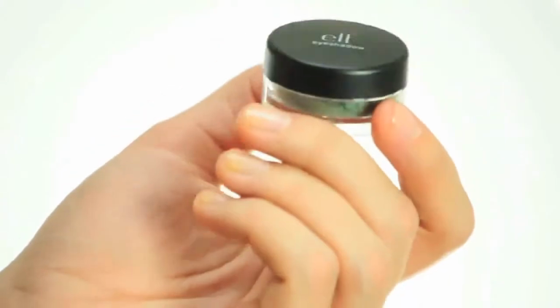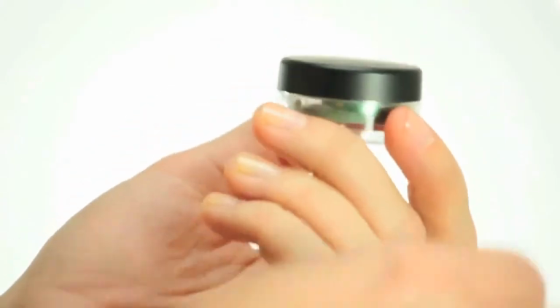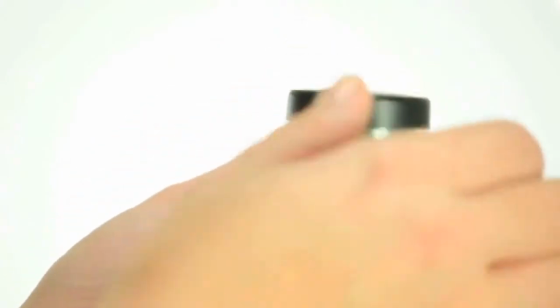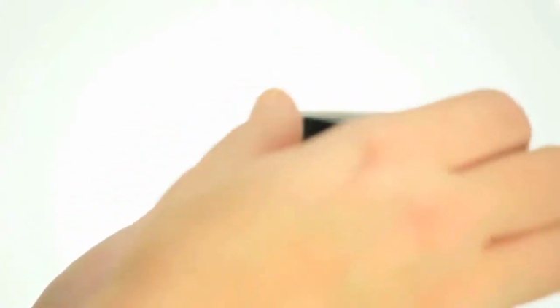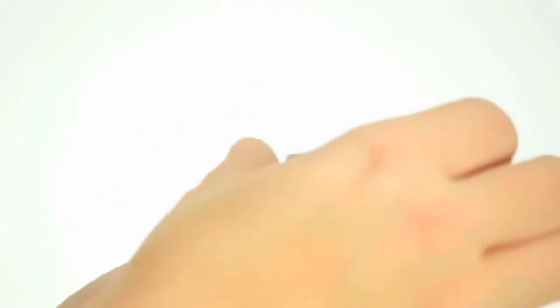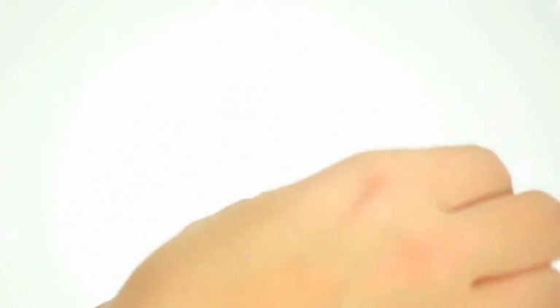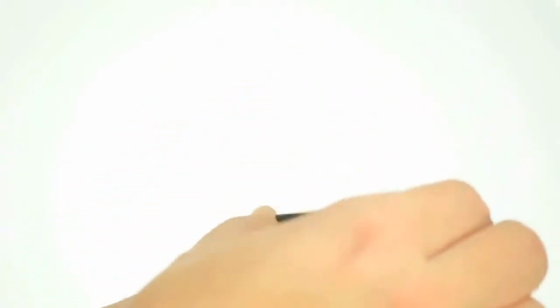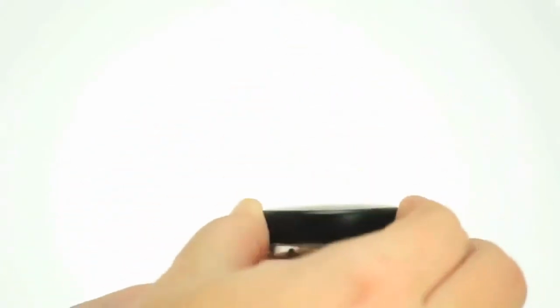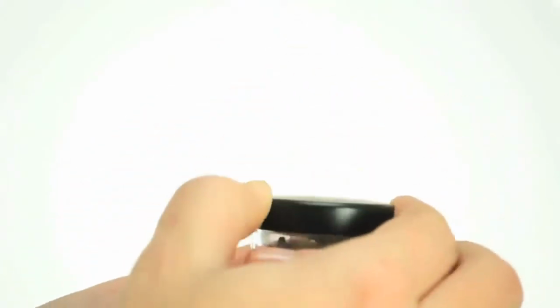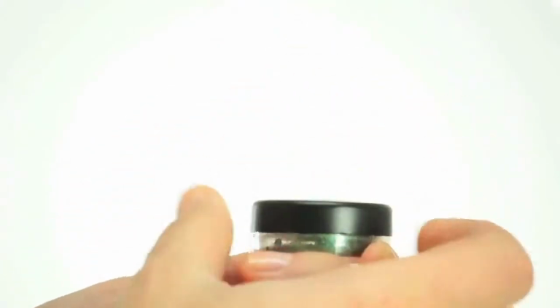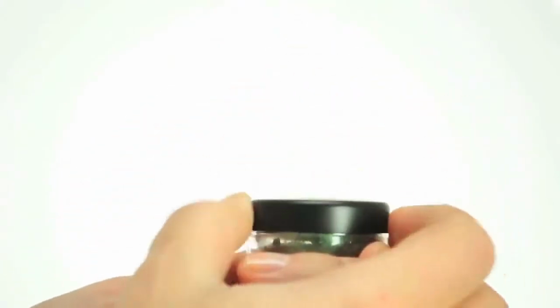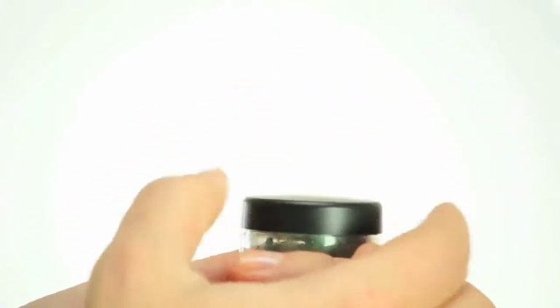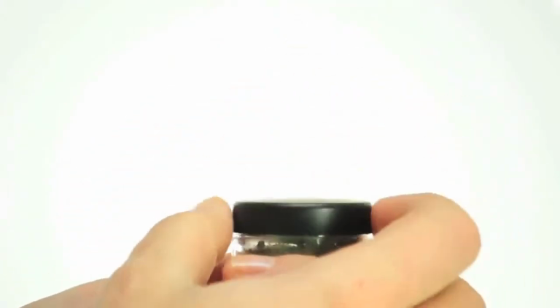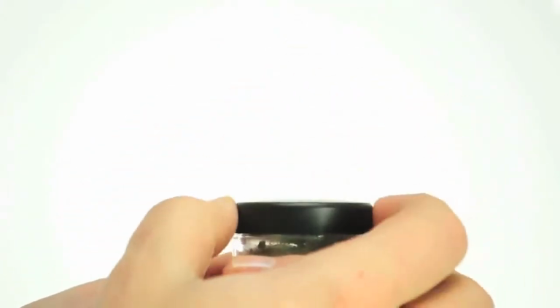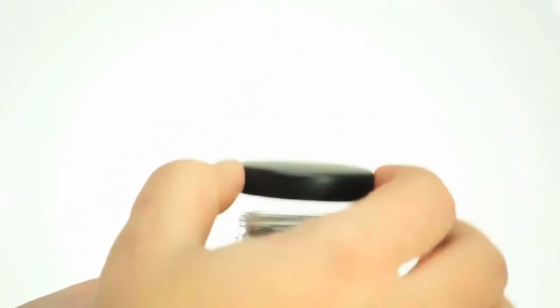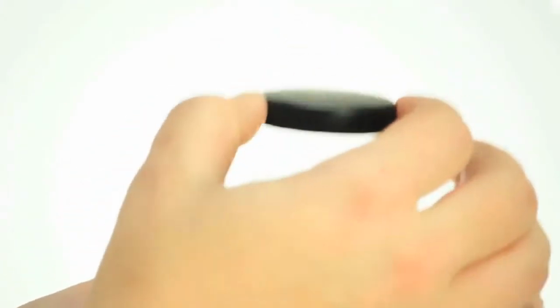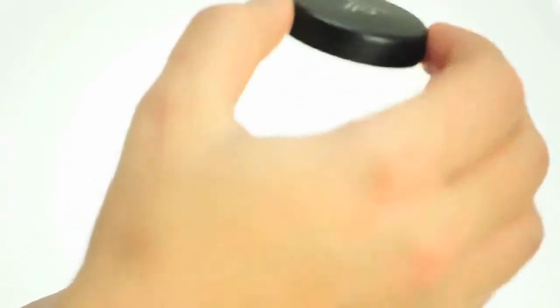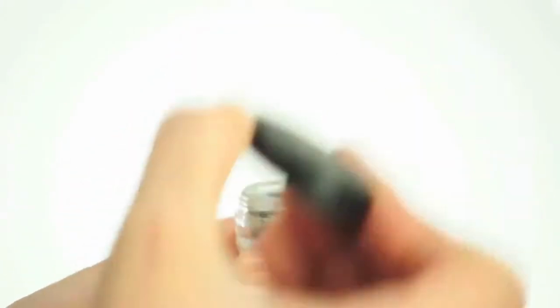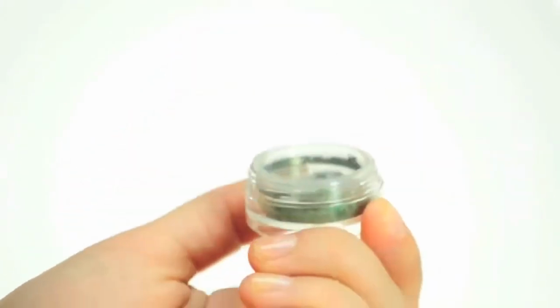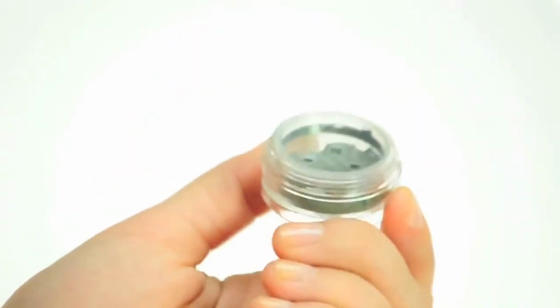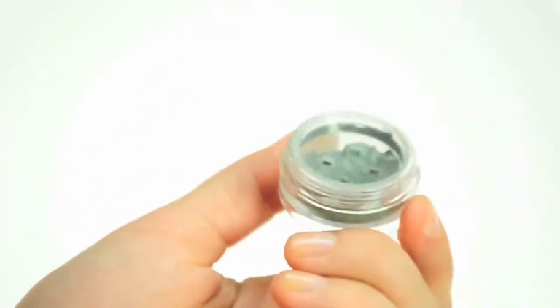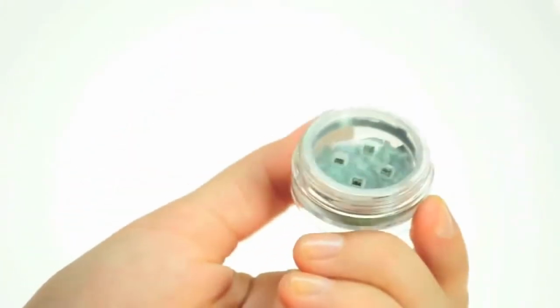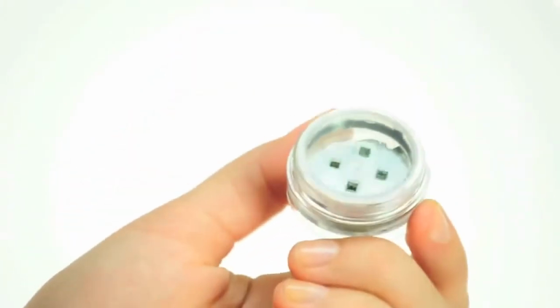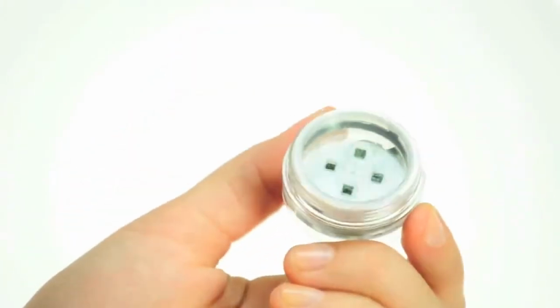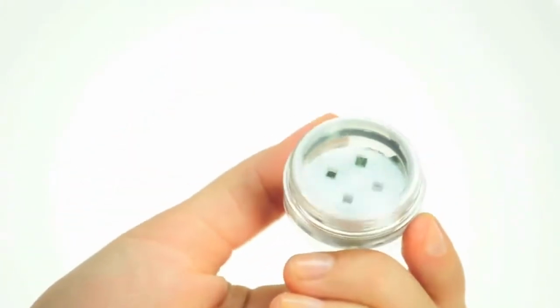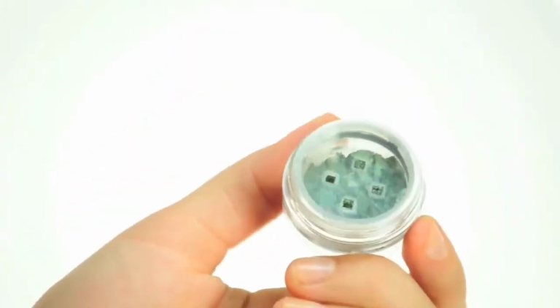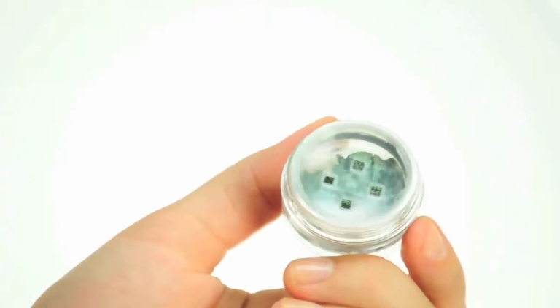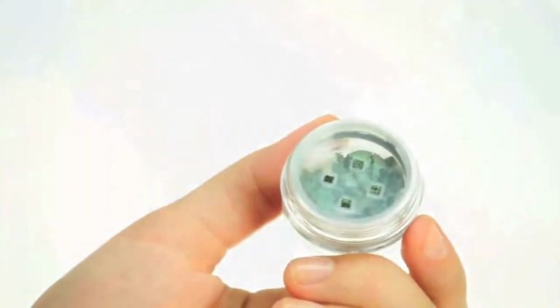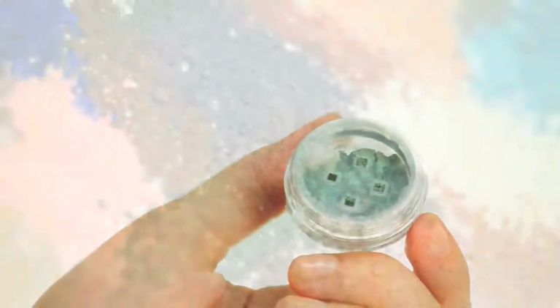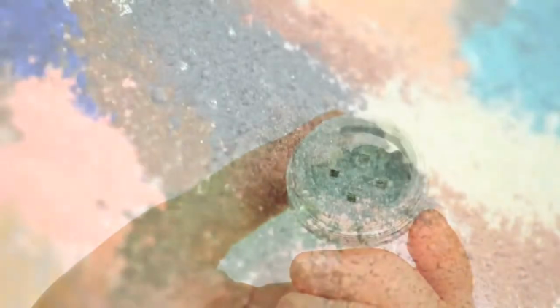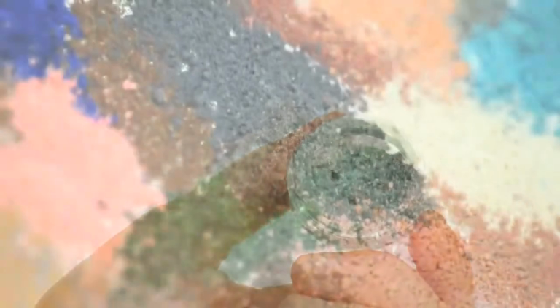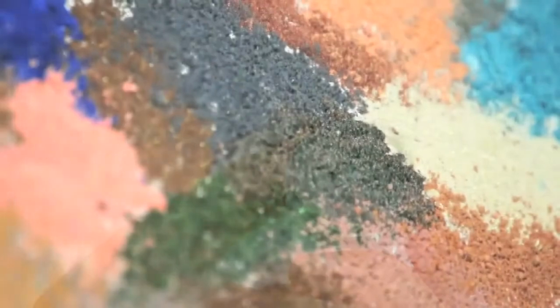With key vitamins A, B, C, and E, these eyeshadows hydrate and minimize the appearance of fine lines.